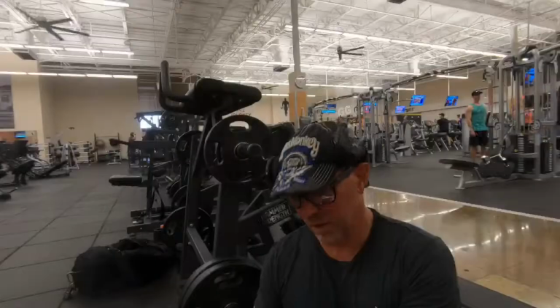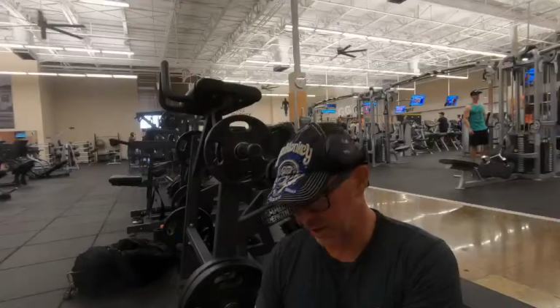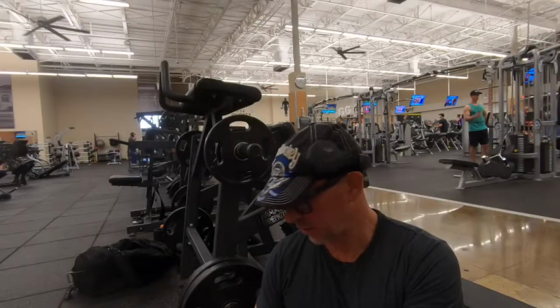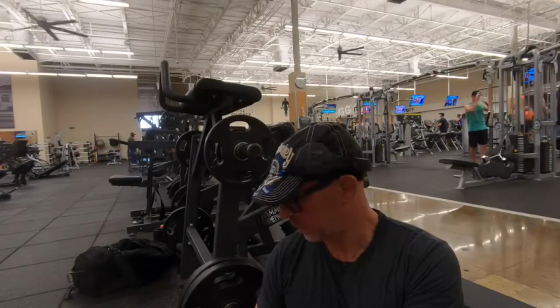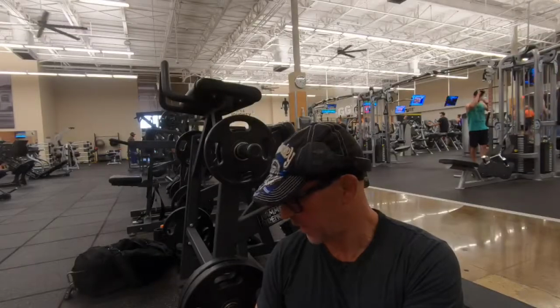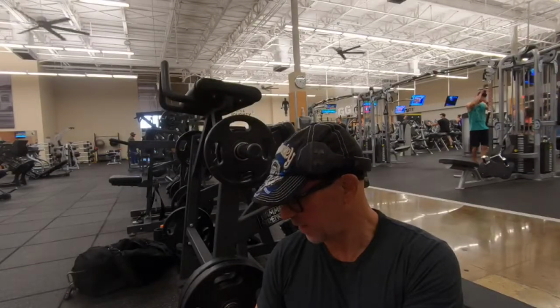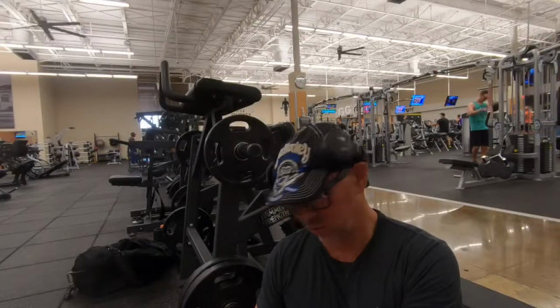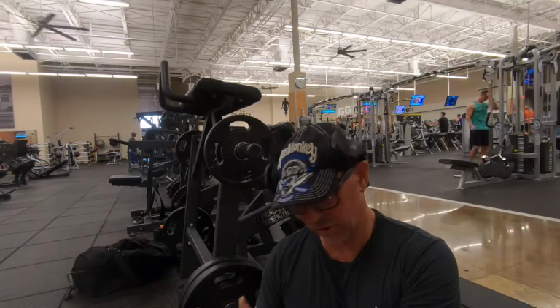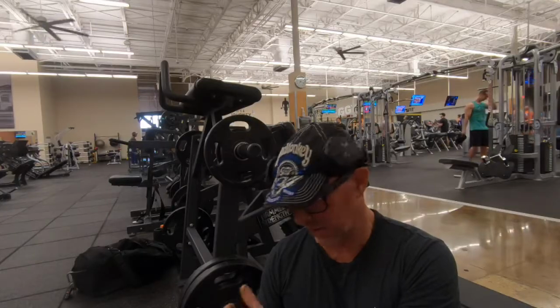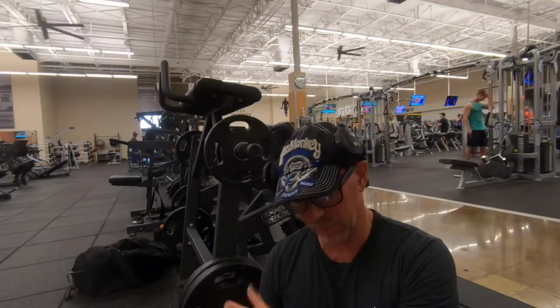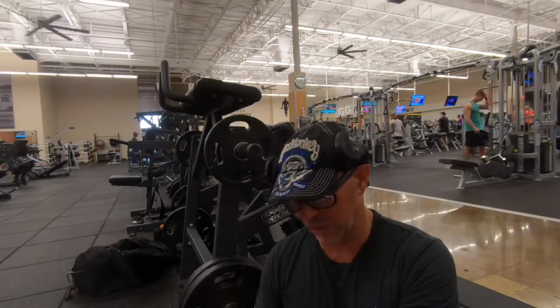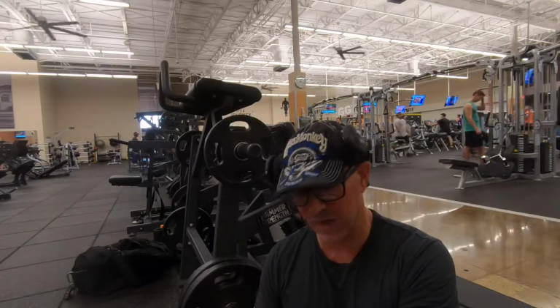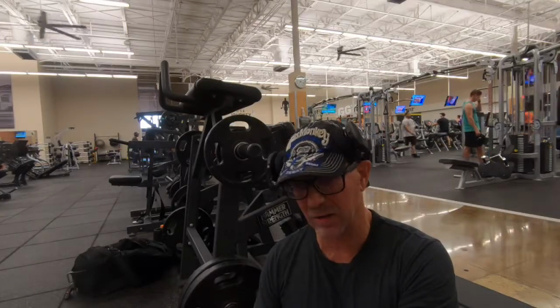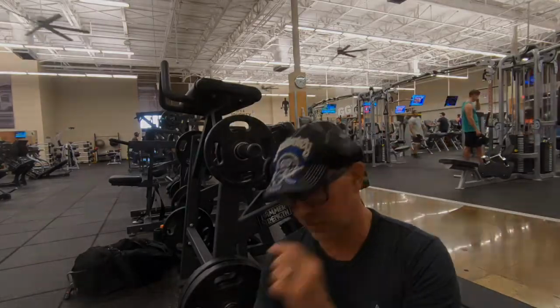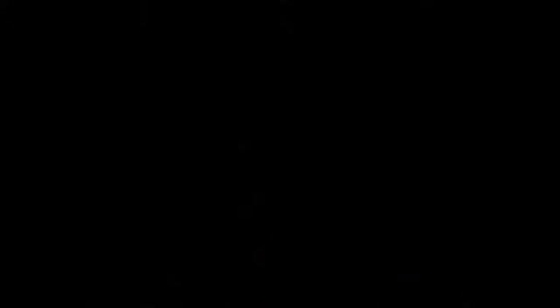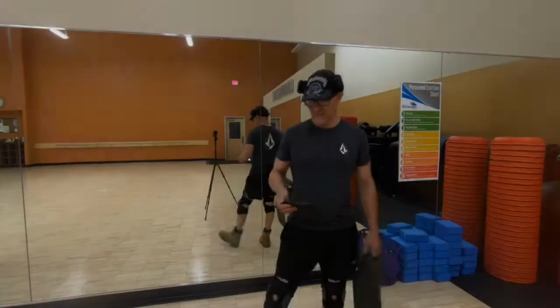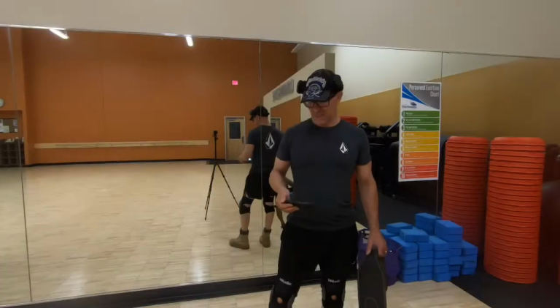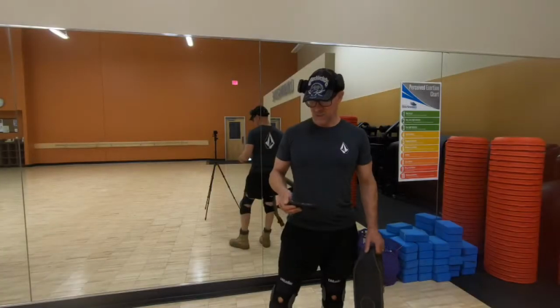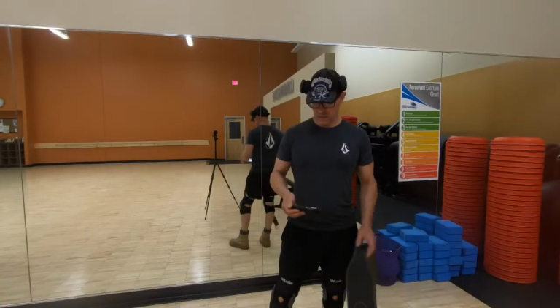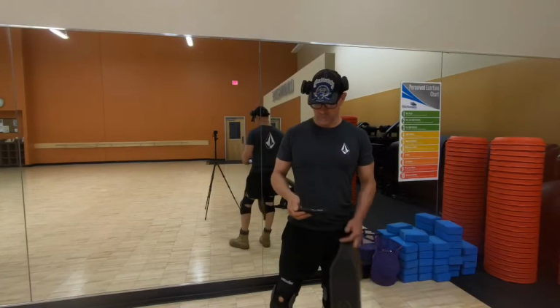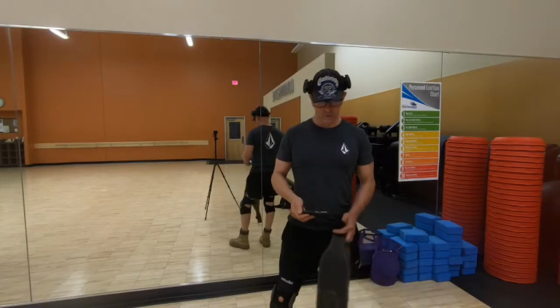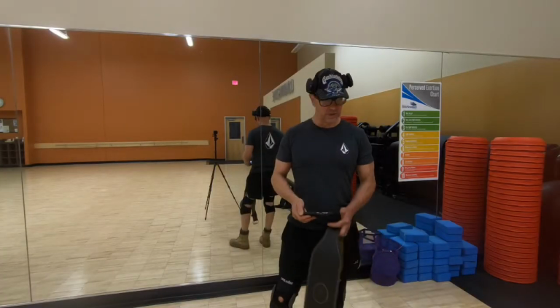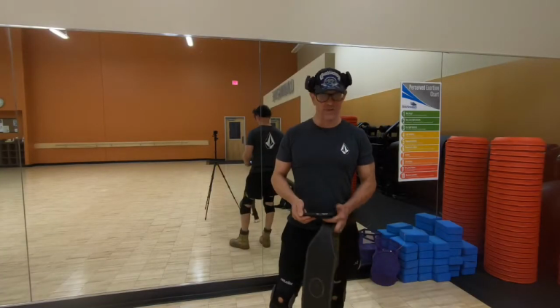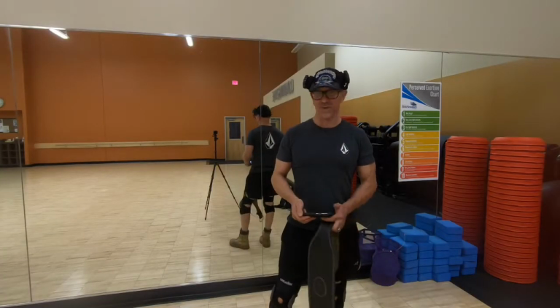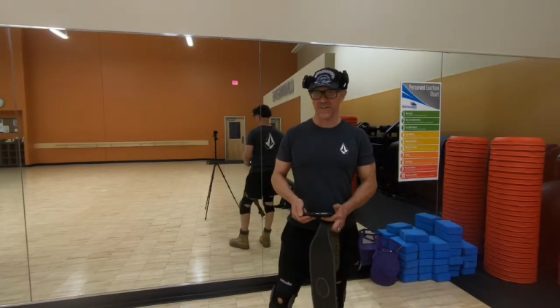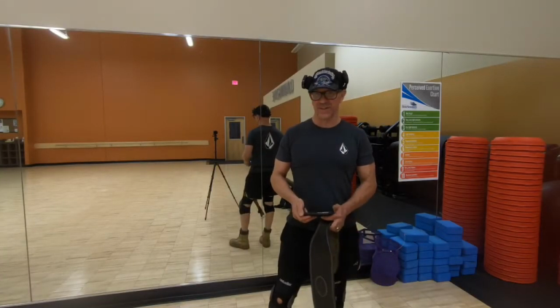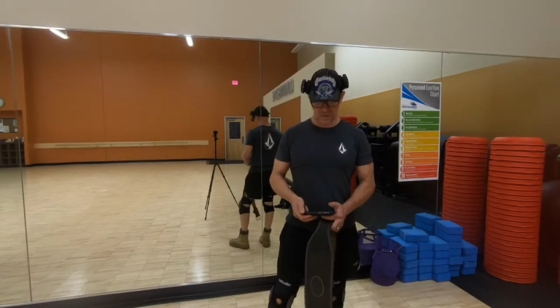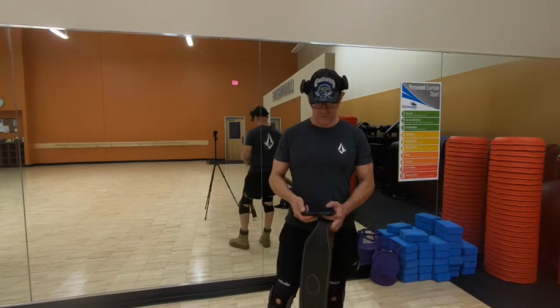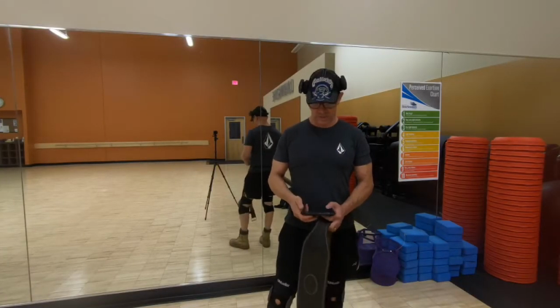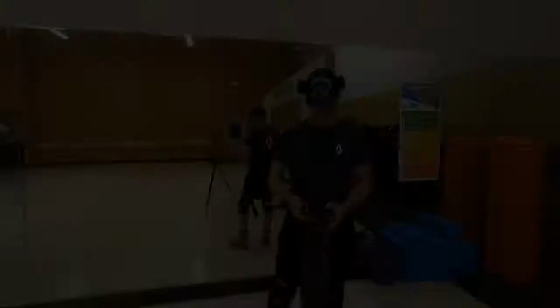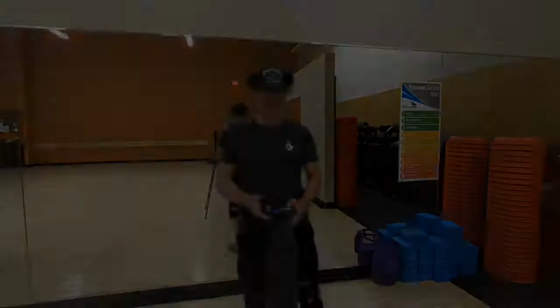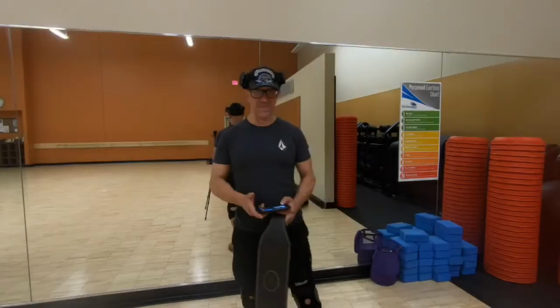I got about 6 to 8 reps — I didn't count this one. Anyway, I hope you all really enjoyed the workout. You all have a great day. Bye.